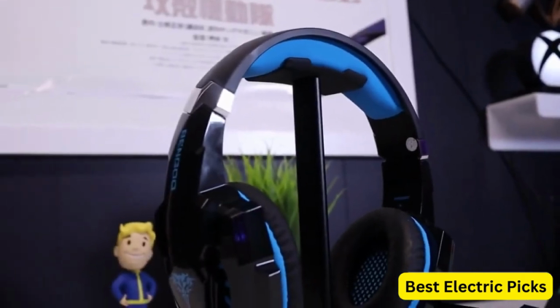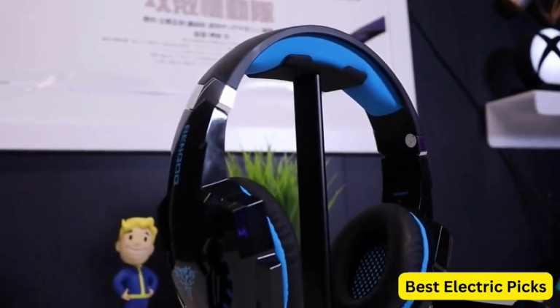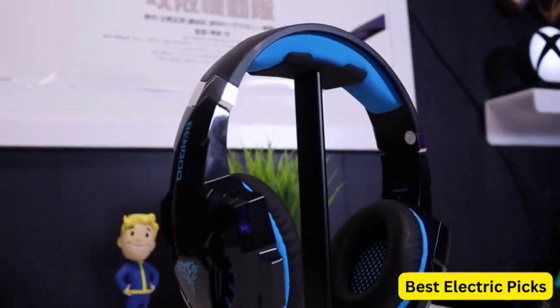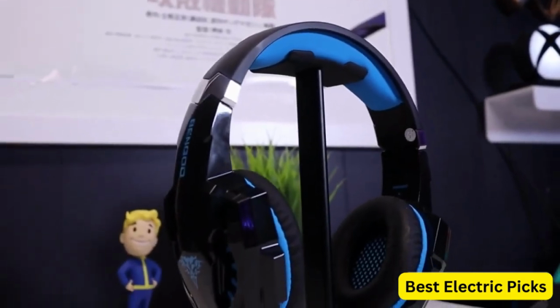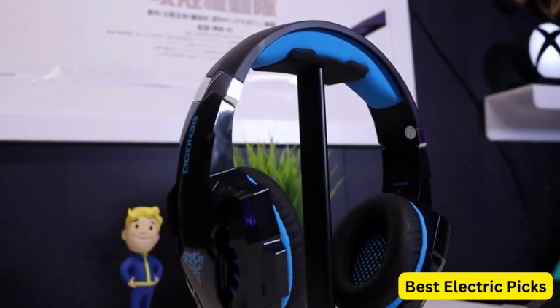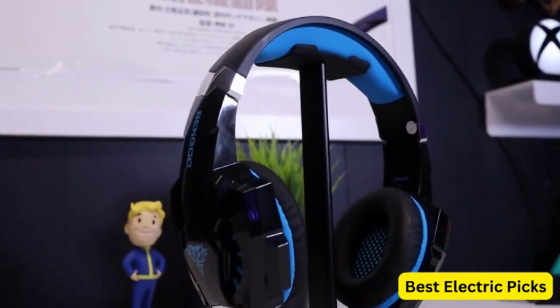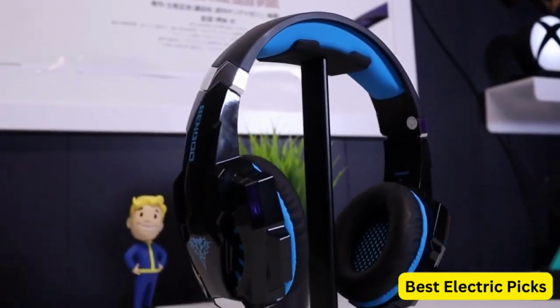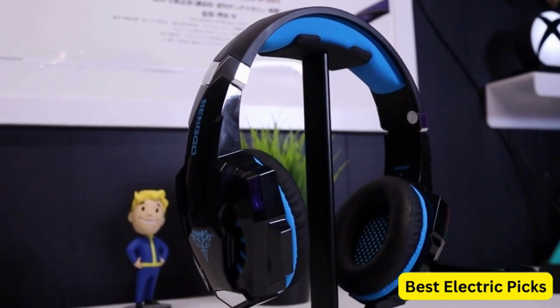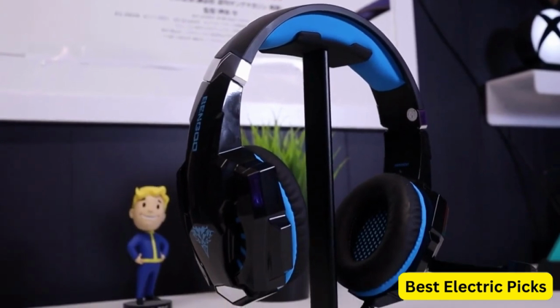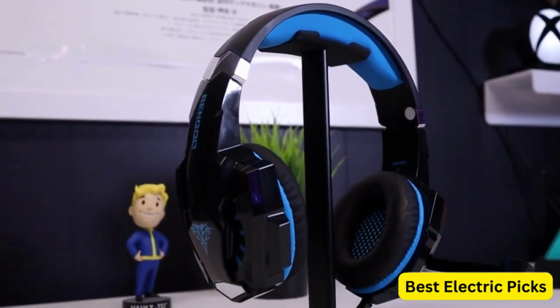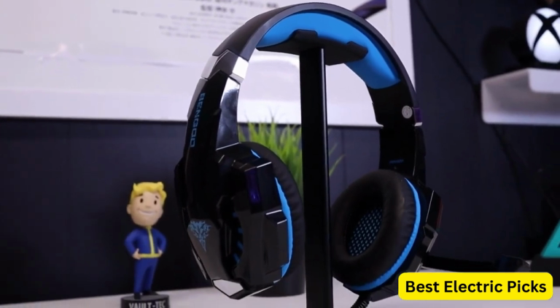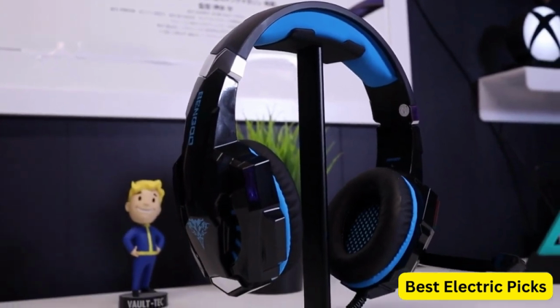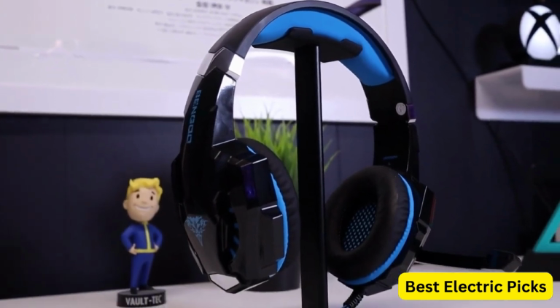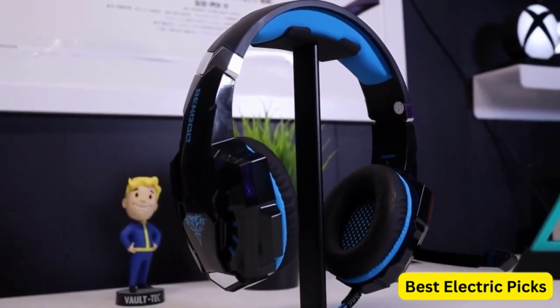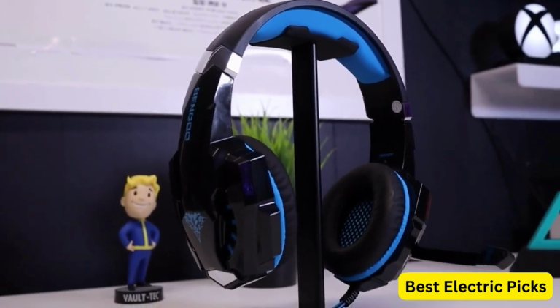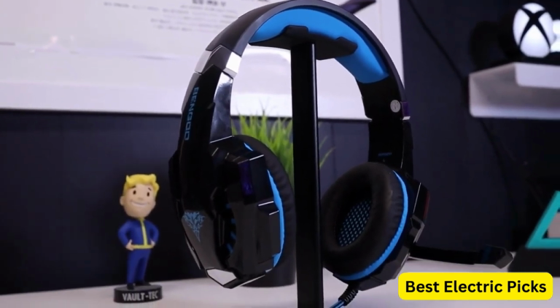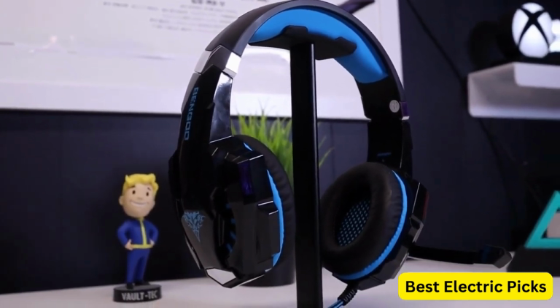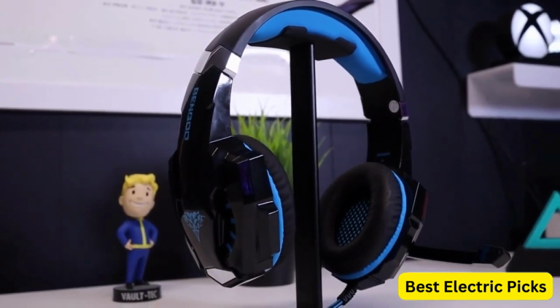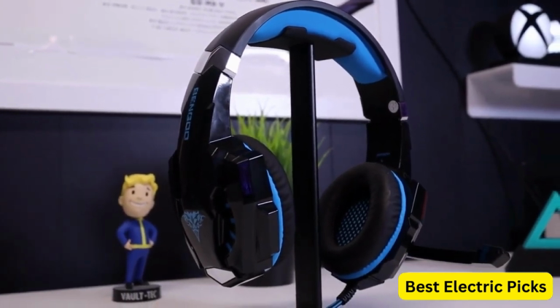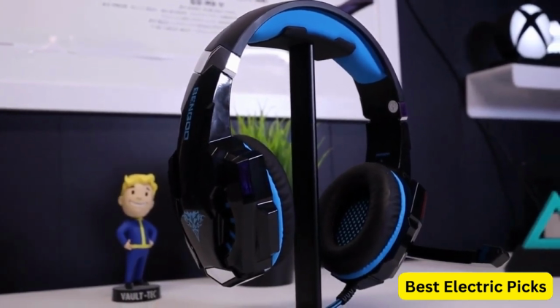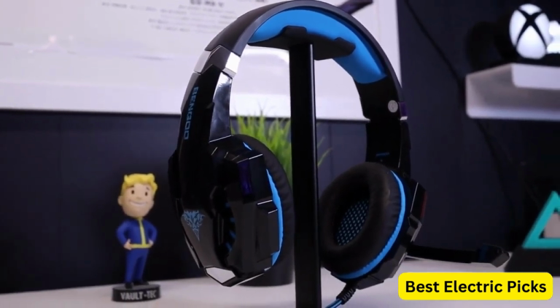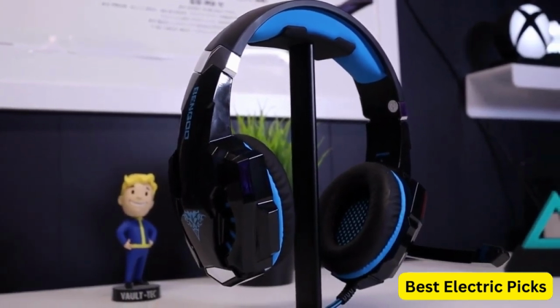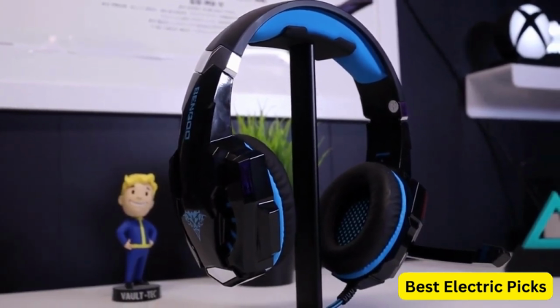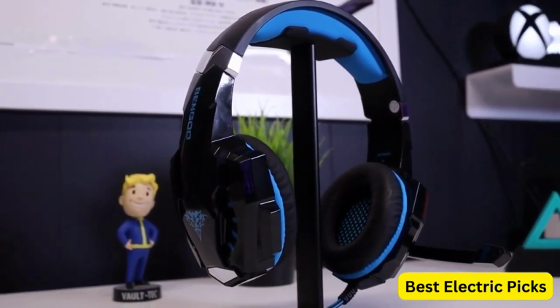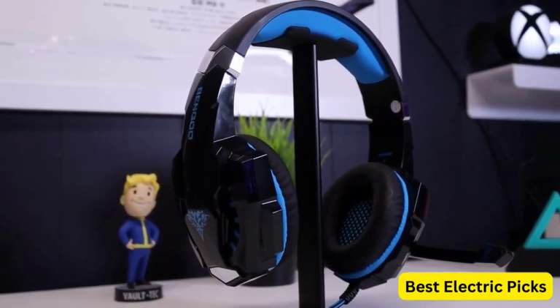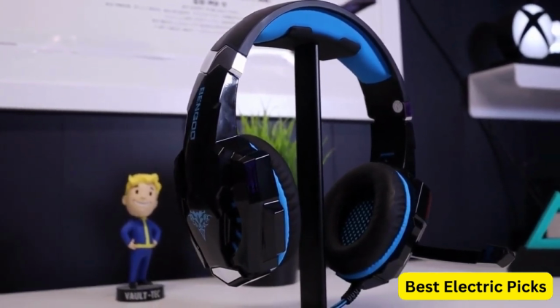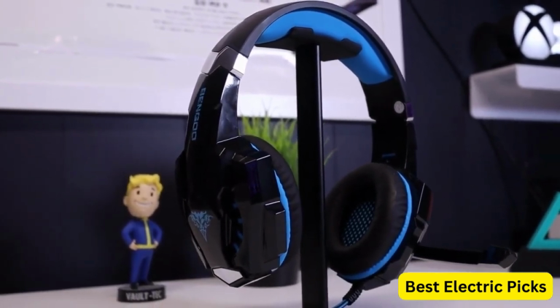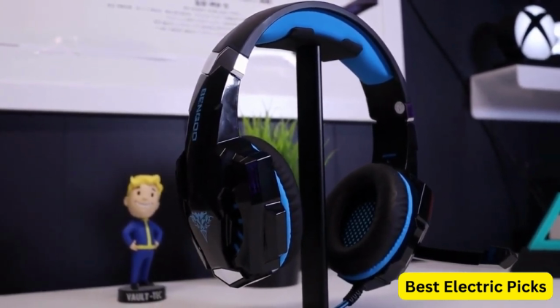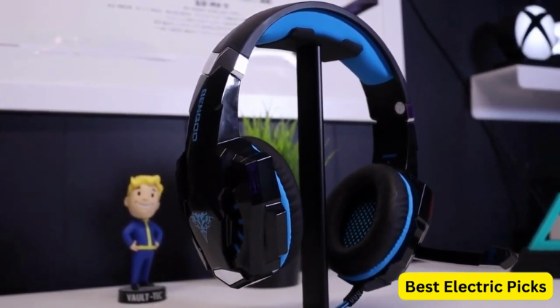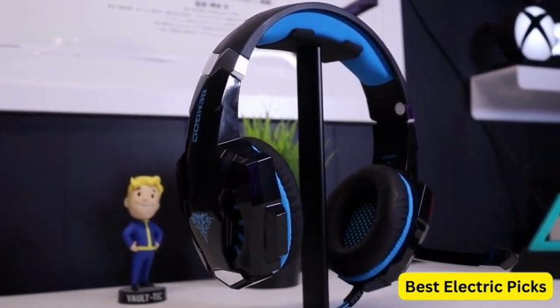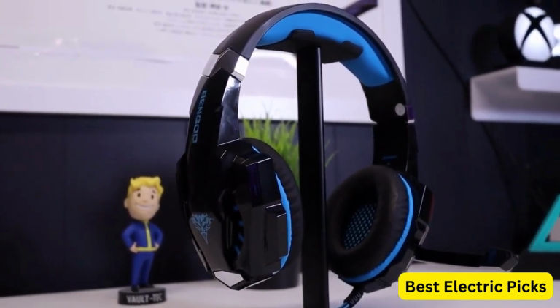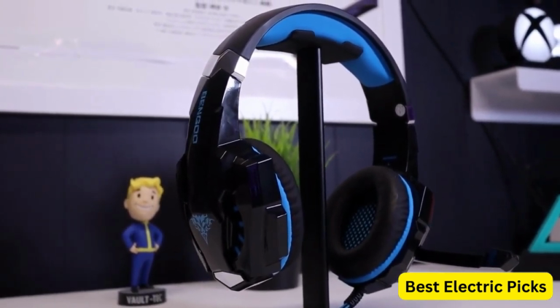Hope you guys enjoyed the video. Now you can easily select the best gaming headset under $100 from our list.